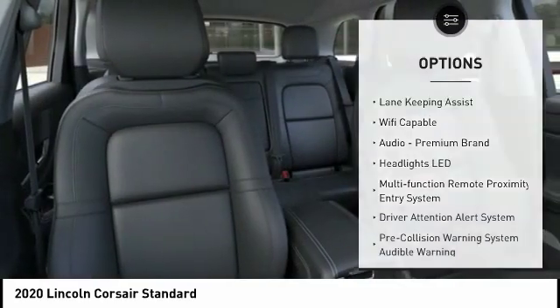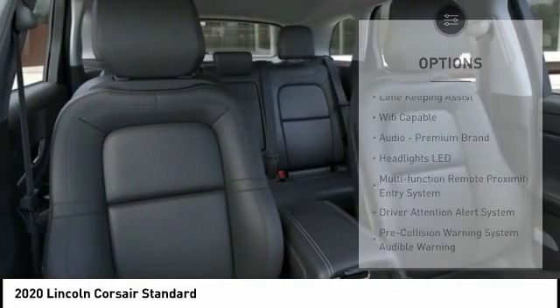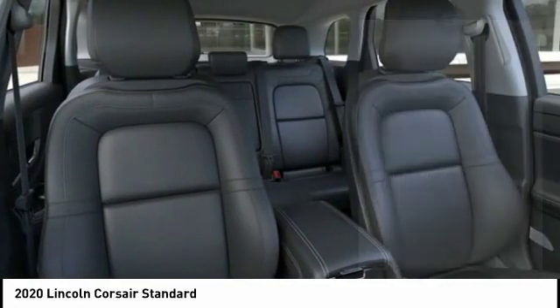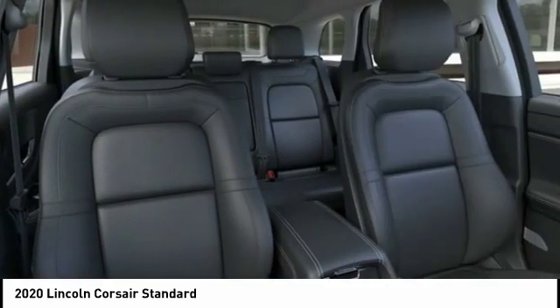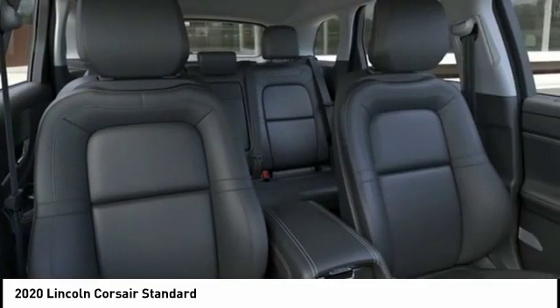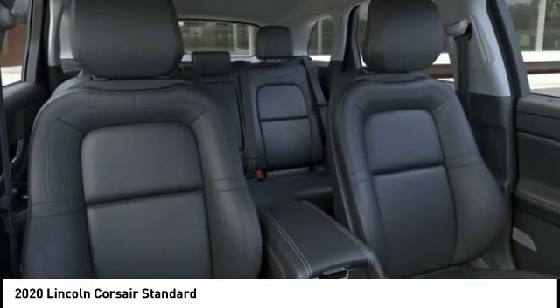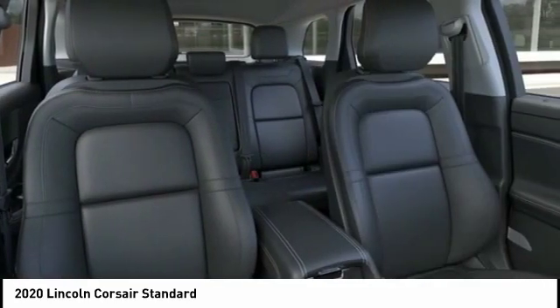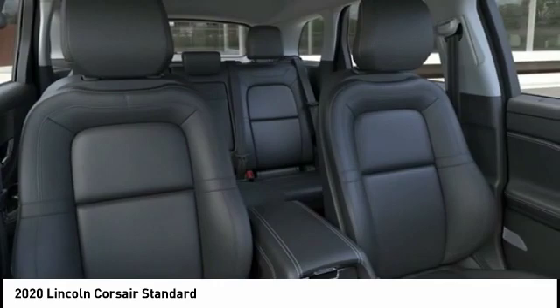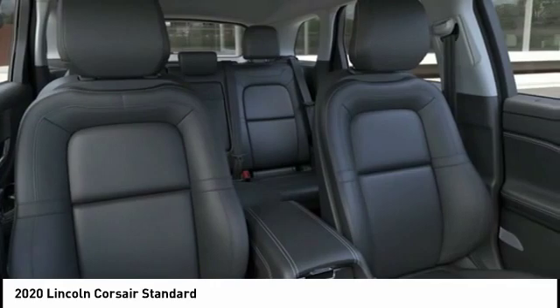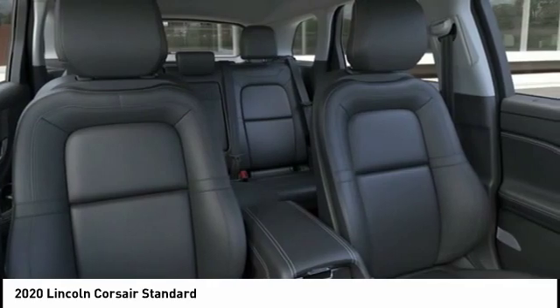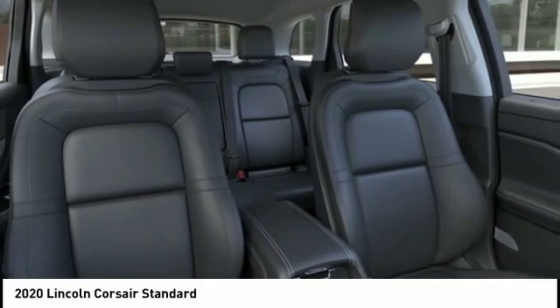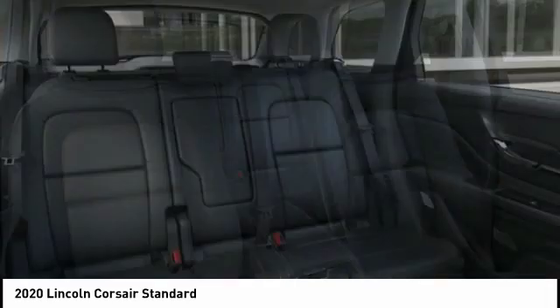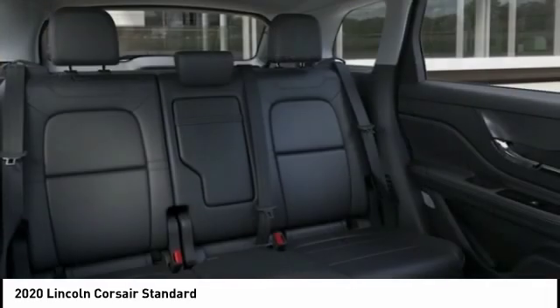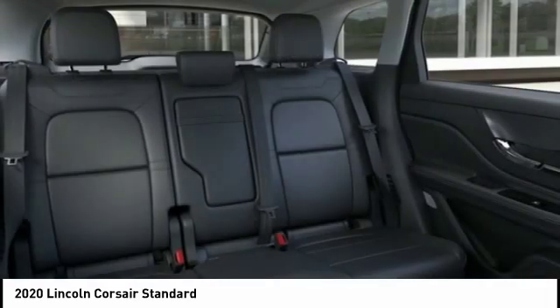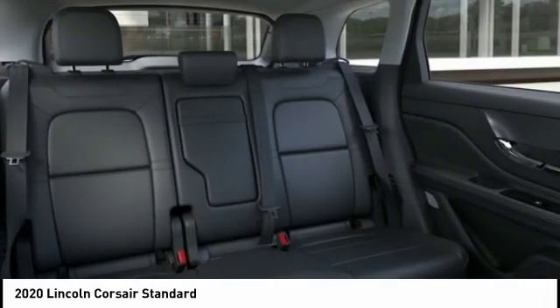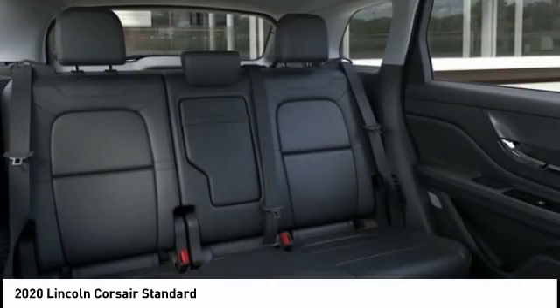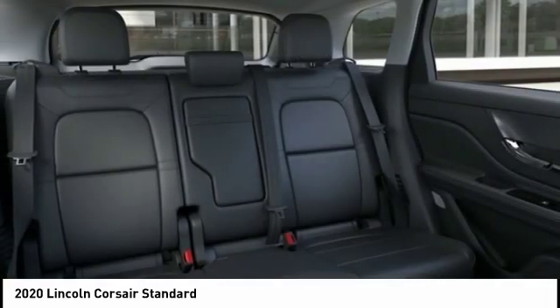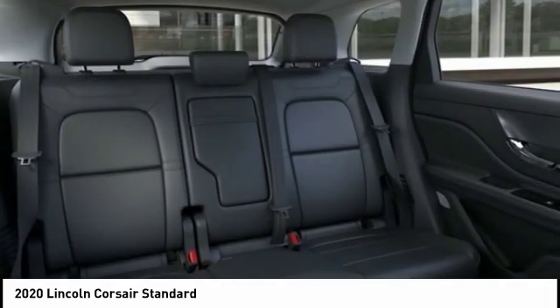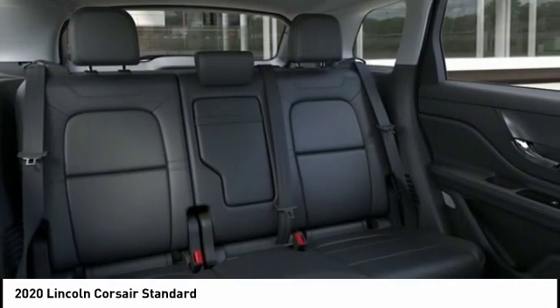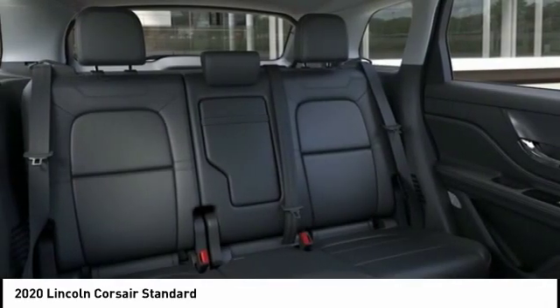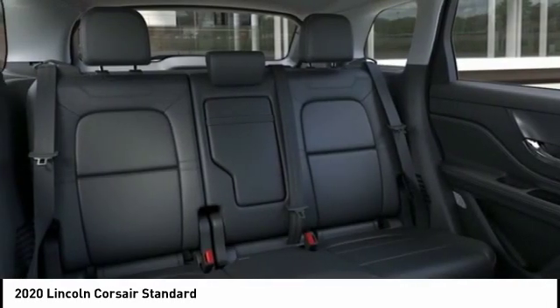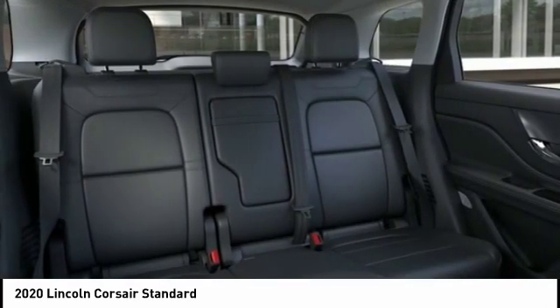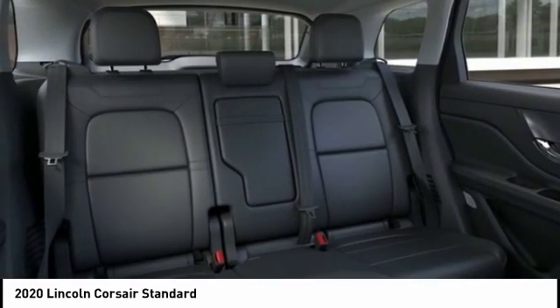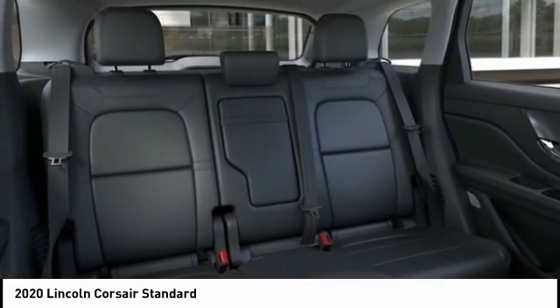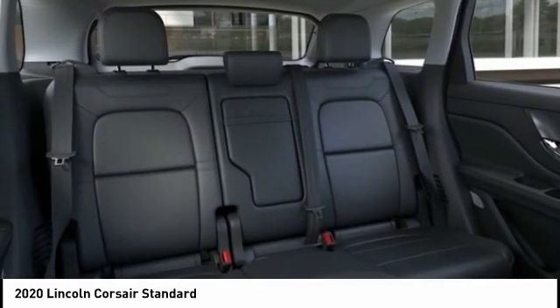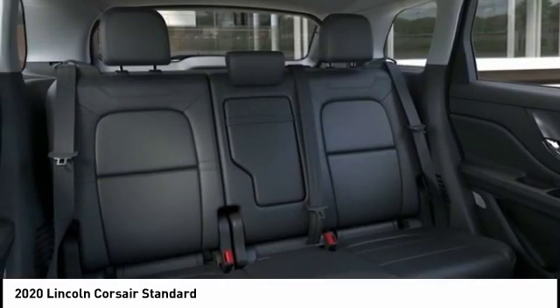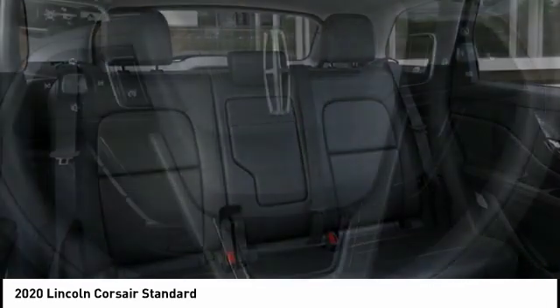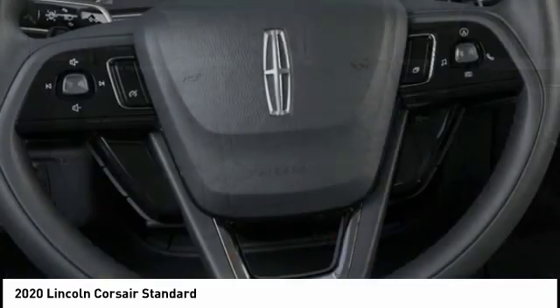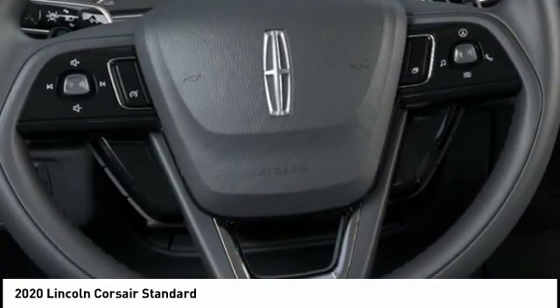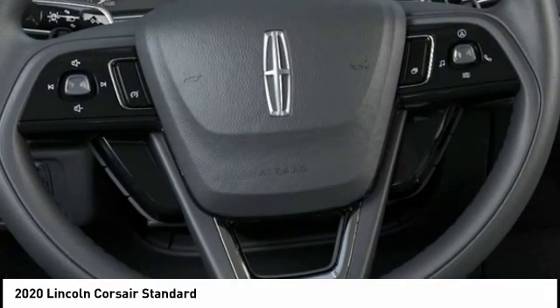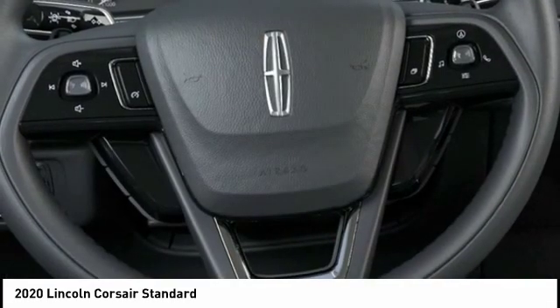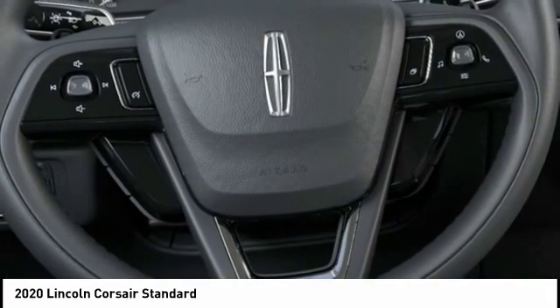Remote engine start. Power brakes. Braking assist. Autonomous braking. Come take a test drive today.